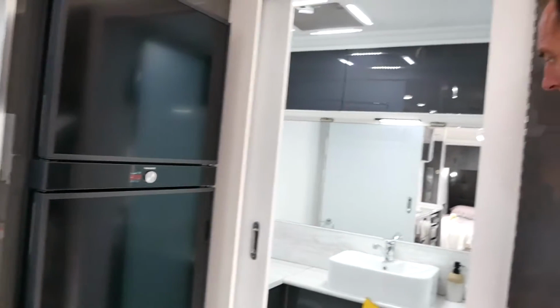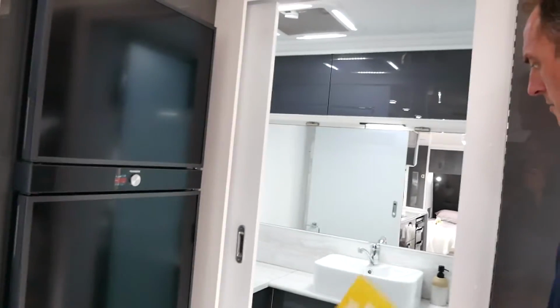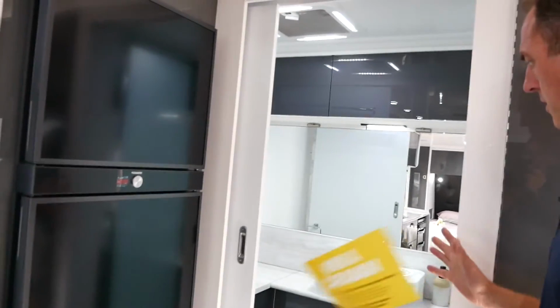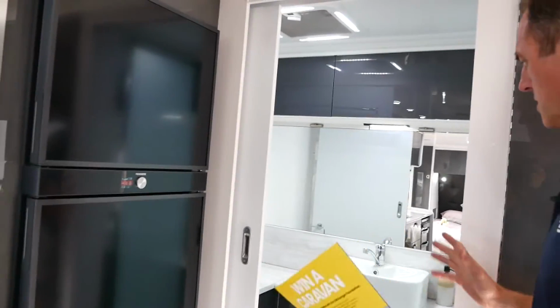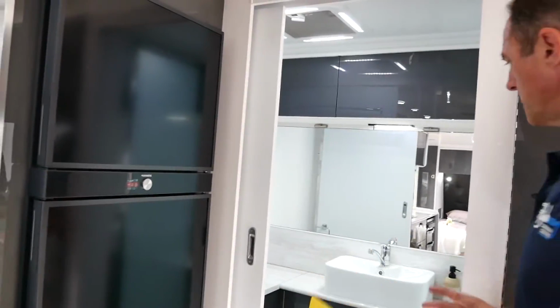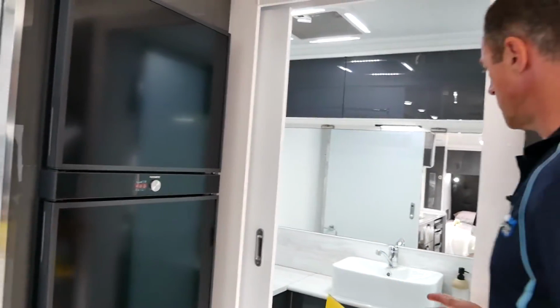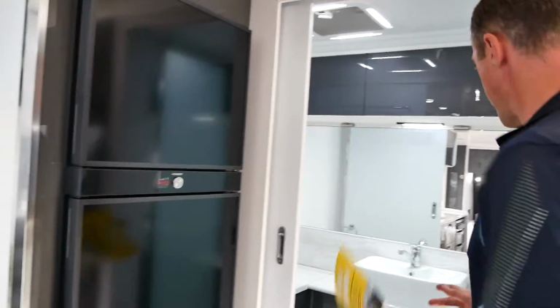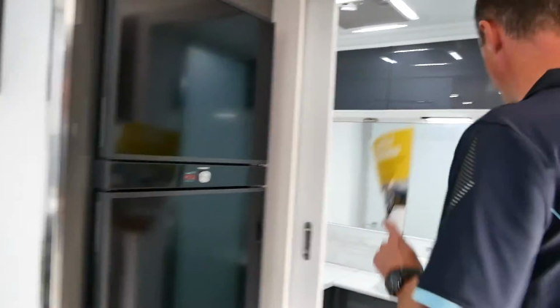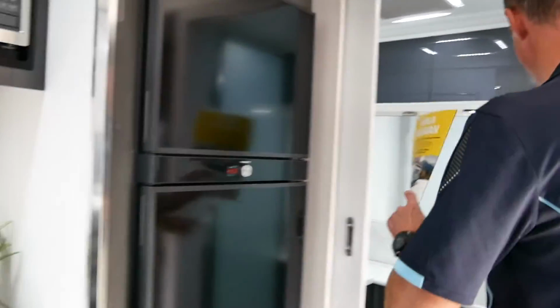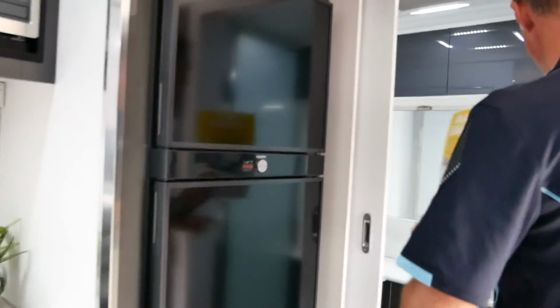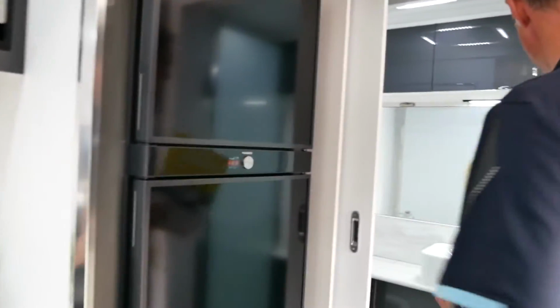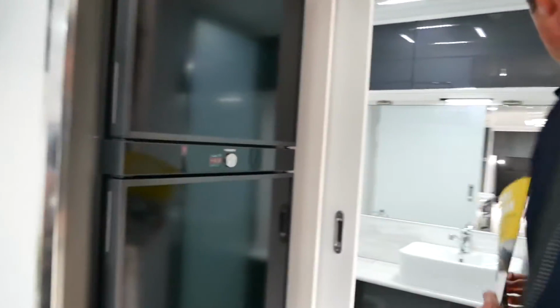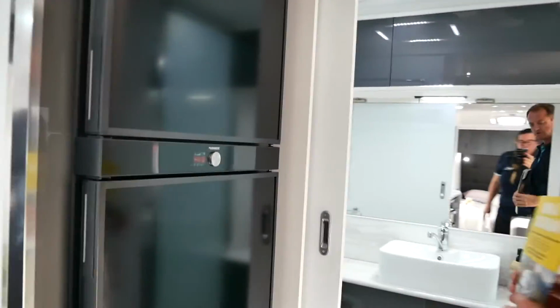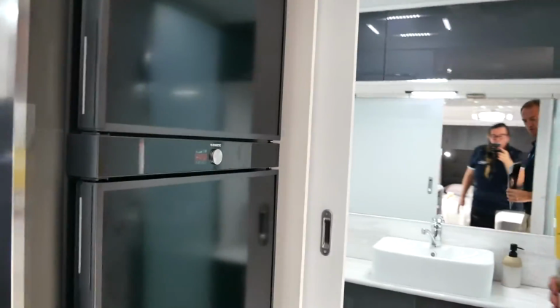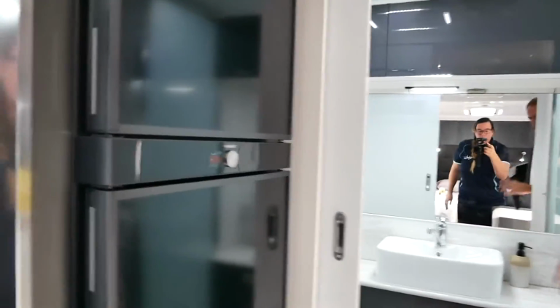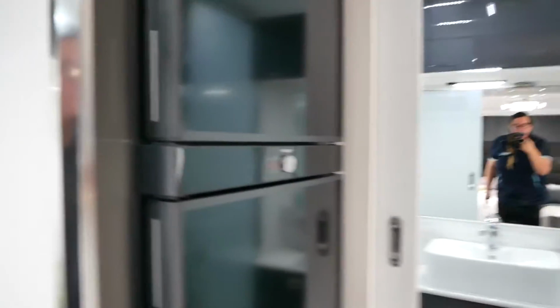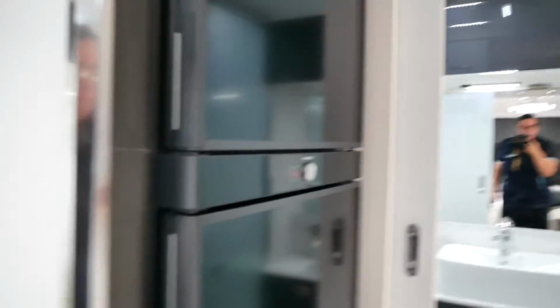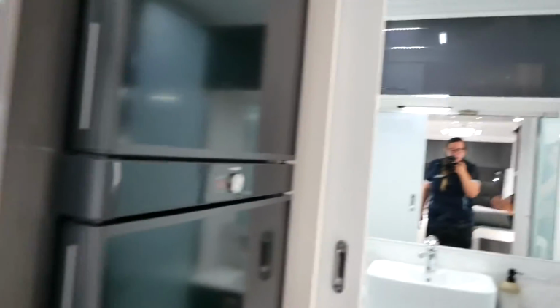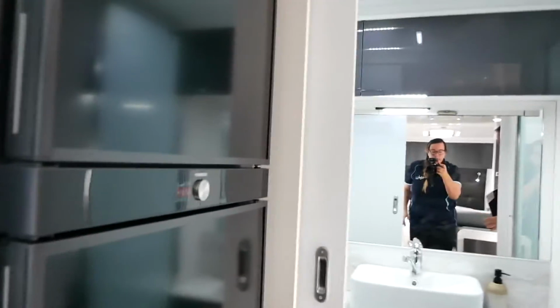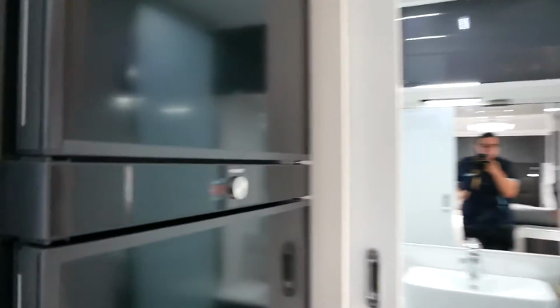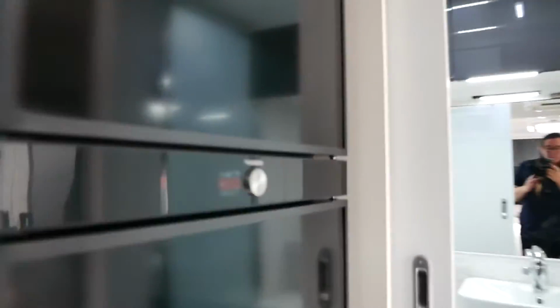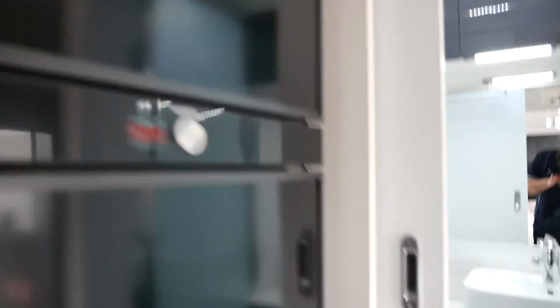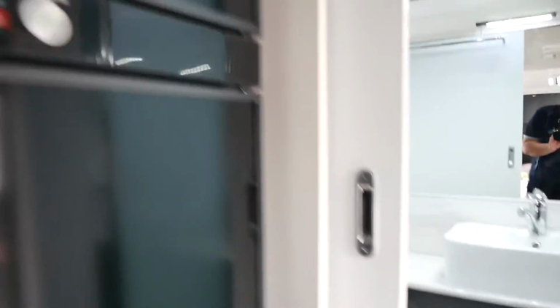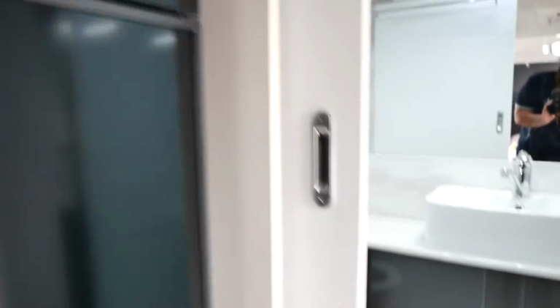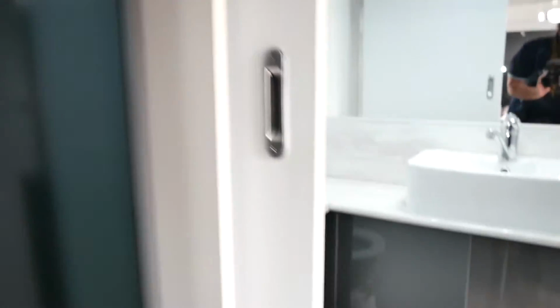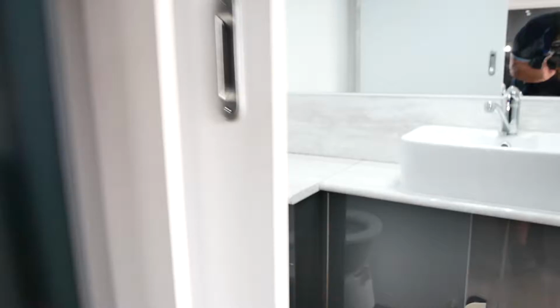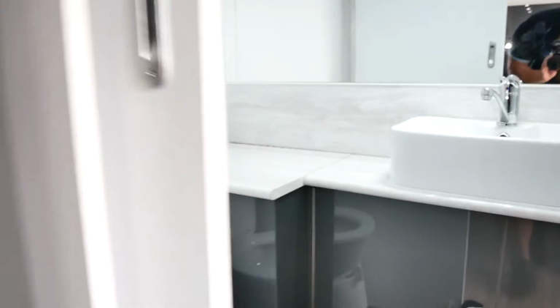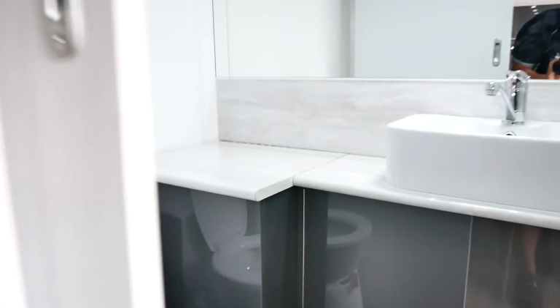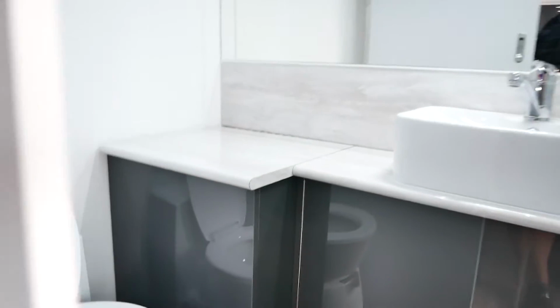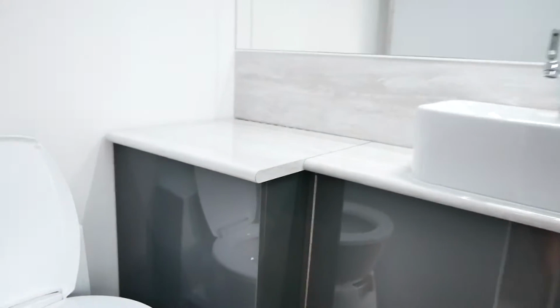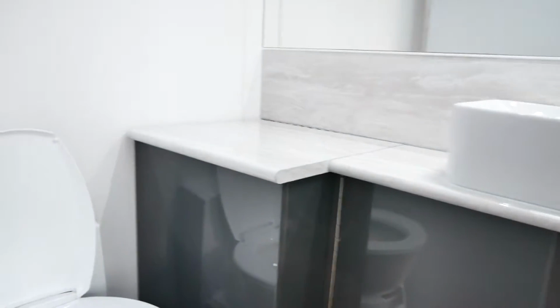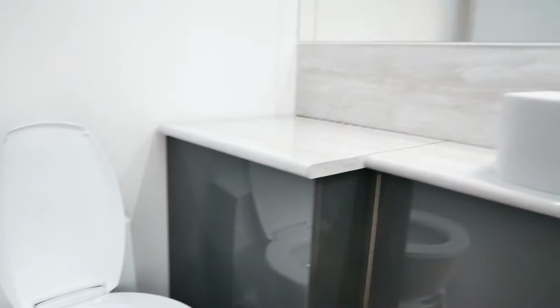Full ensuite to the back with a washing machine in the corner, a large vanity unit, and of course our large shower.